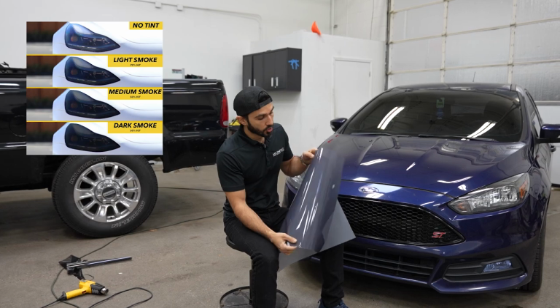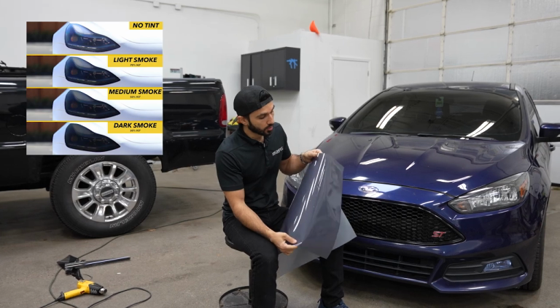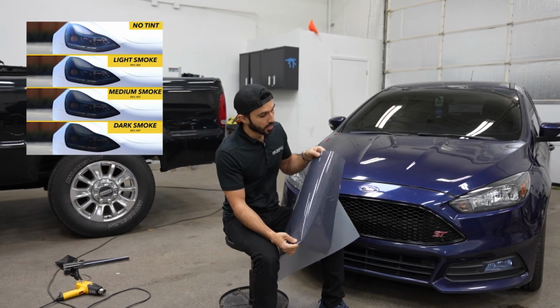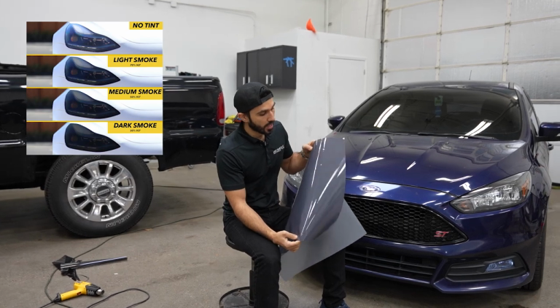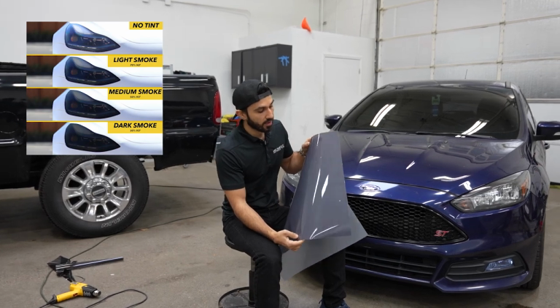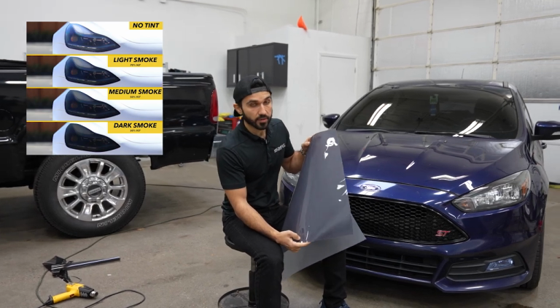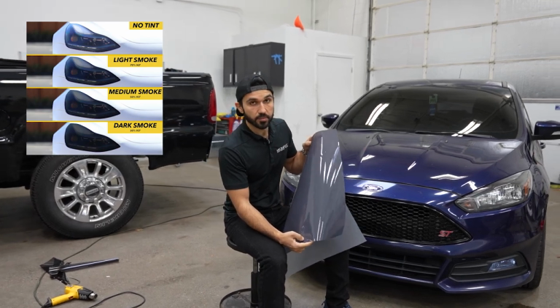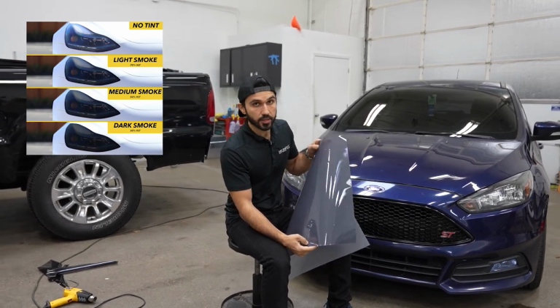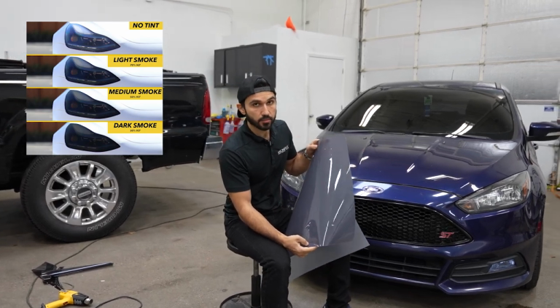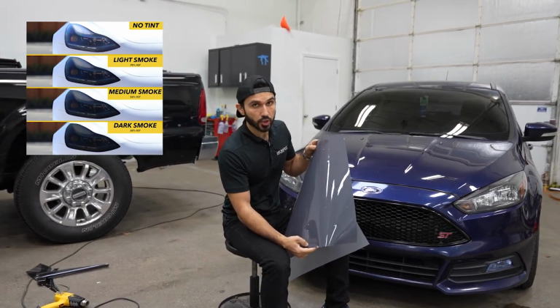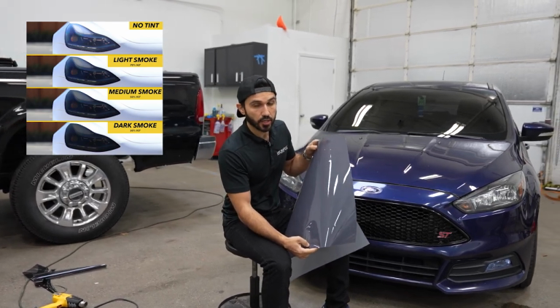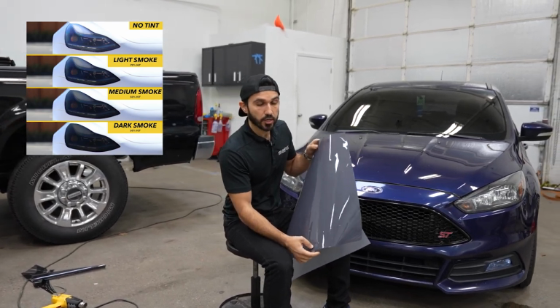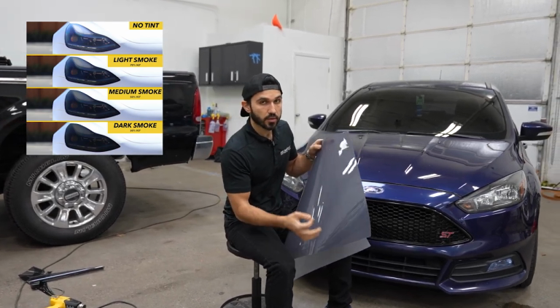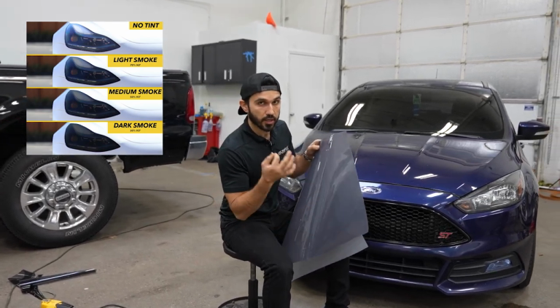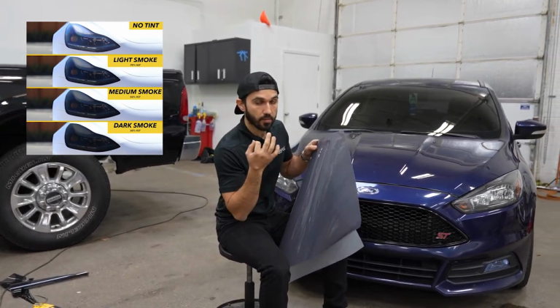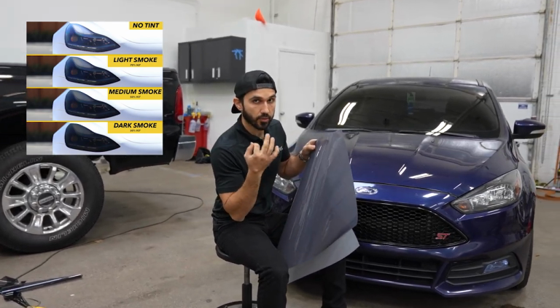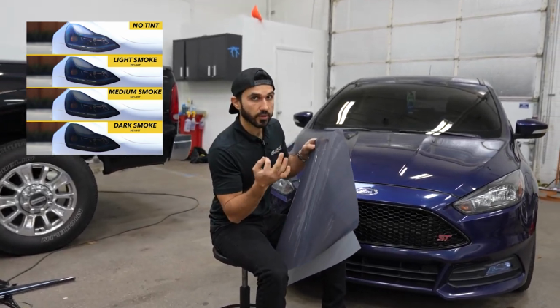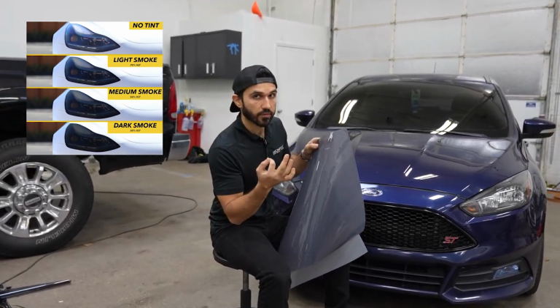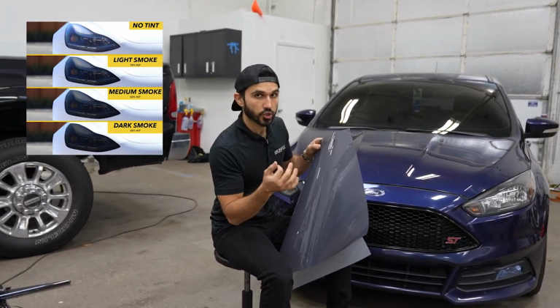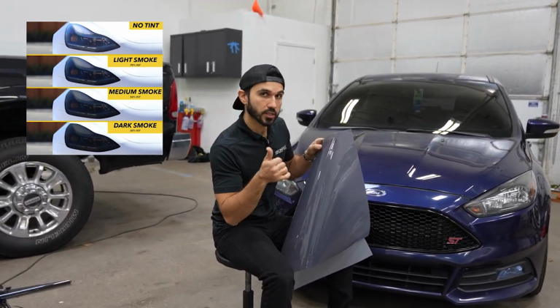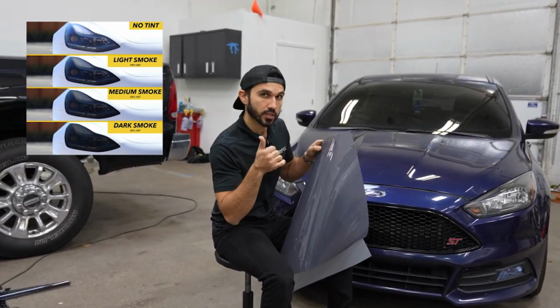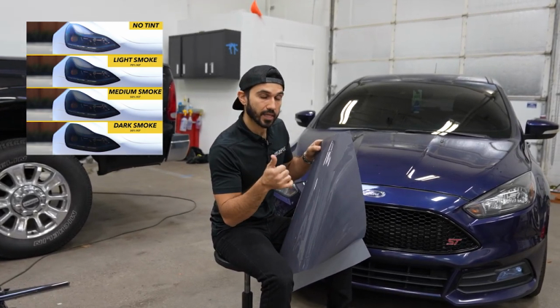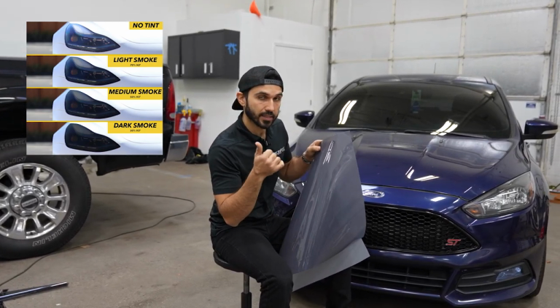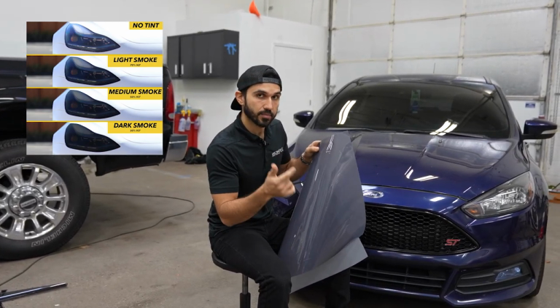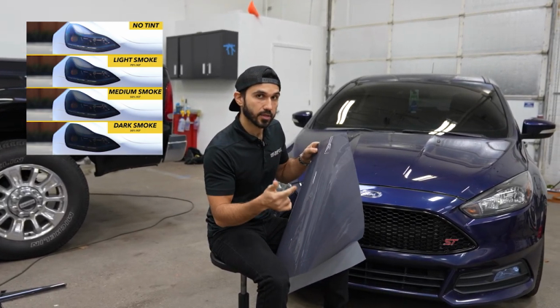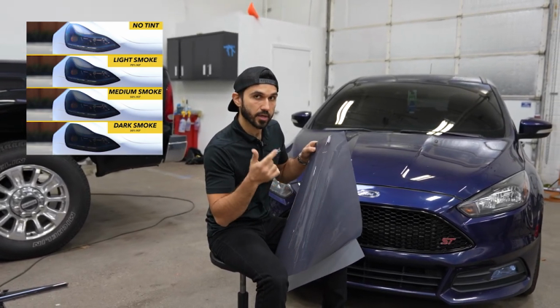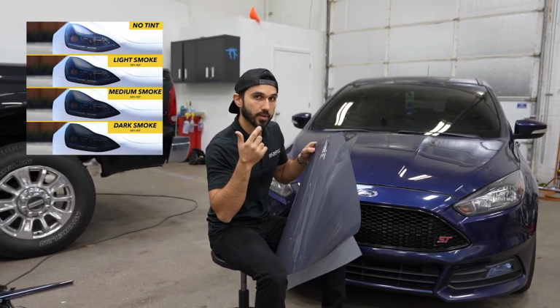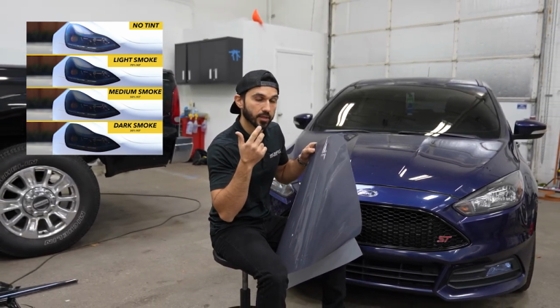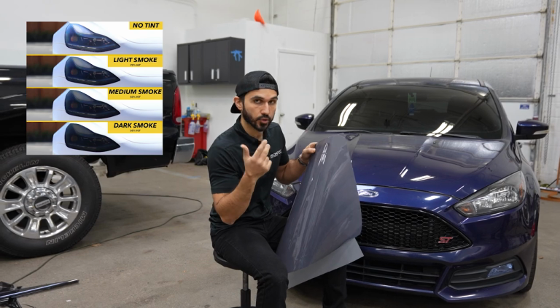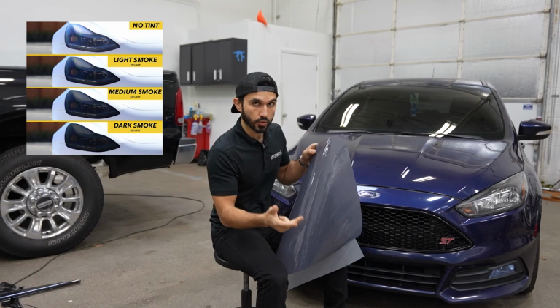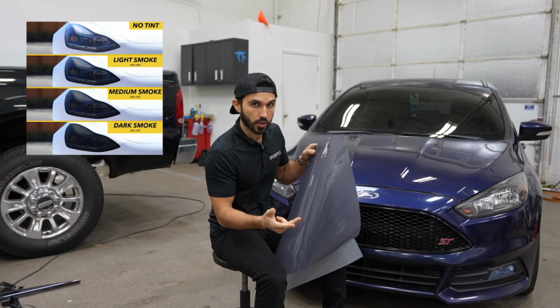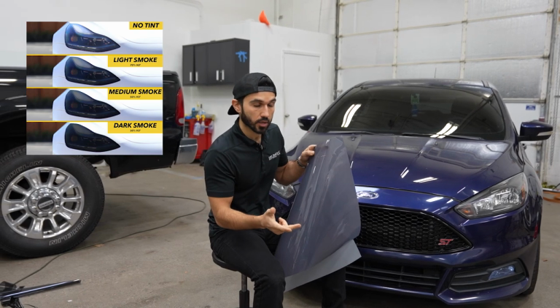Currently I have the medium shade. They come in three different shades: light, medium, and dark.